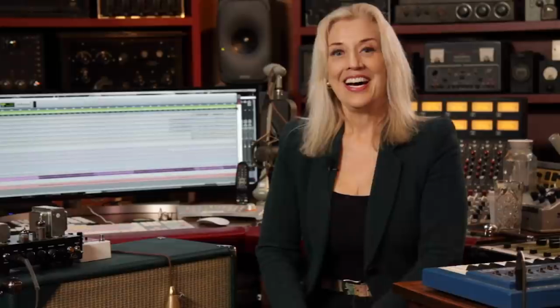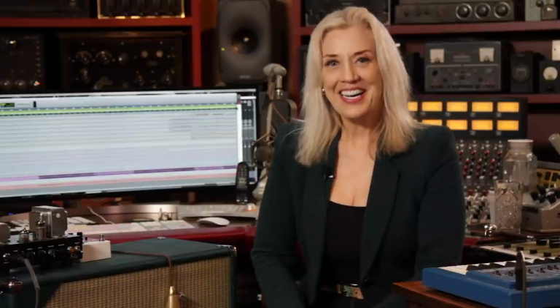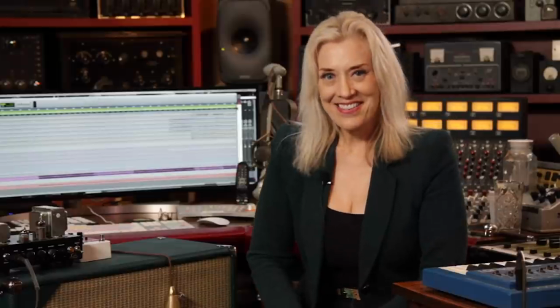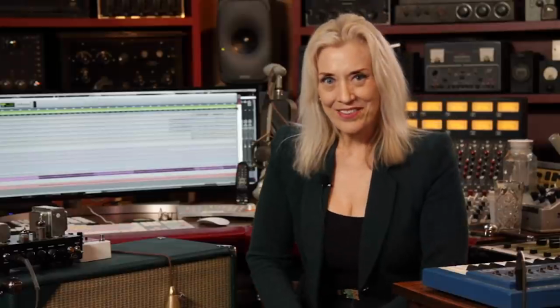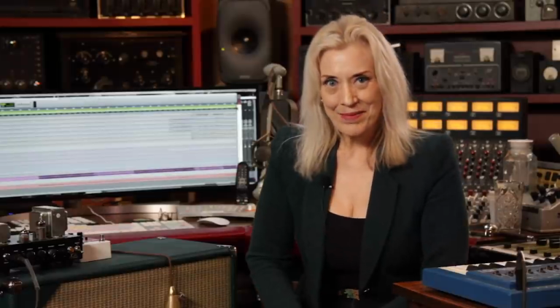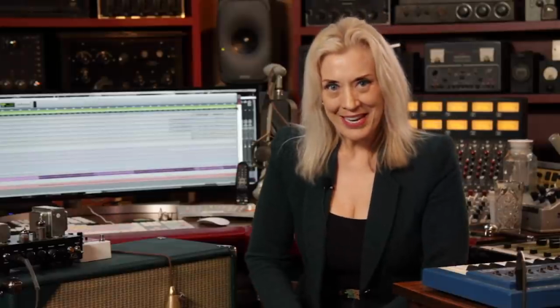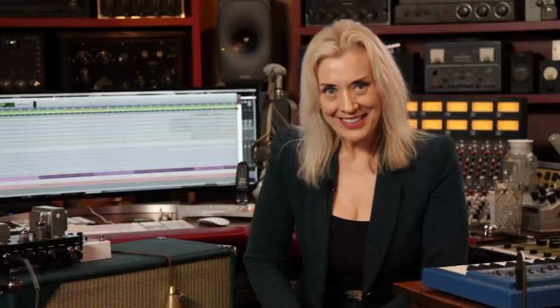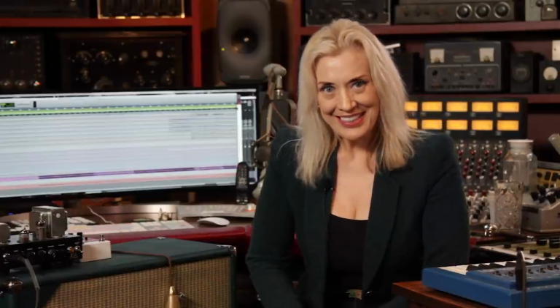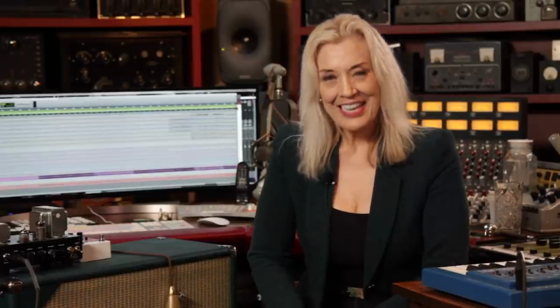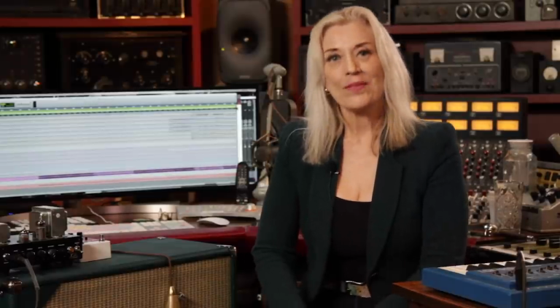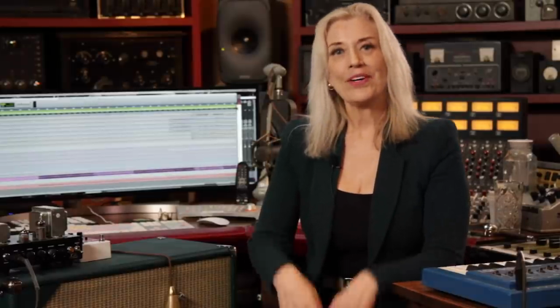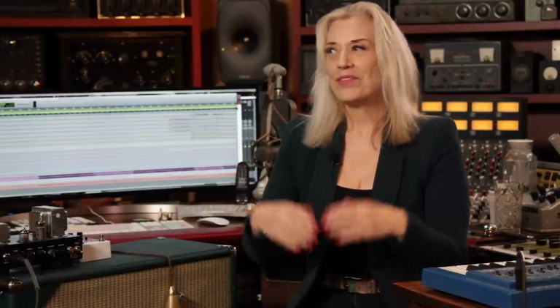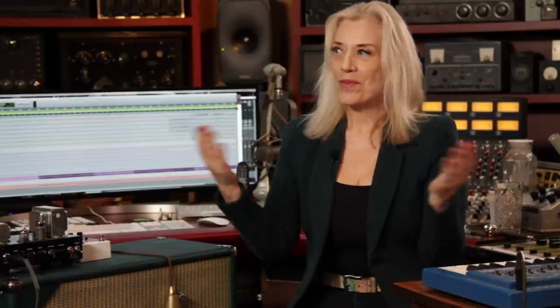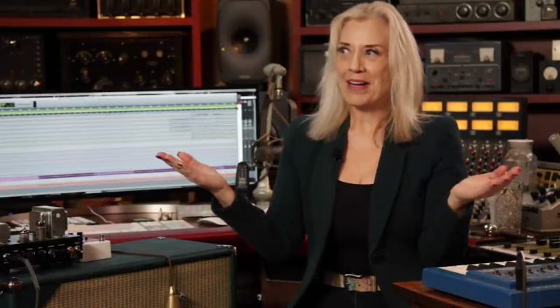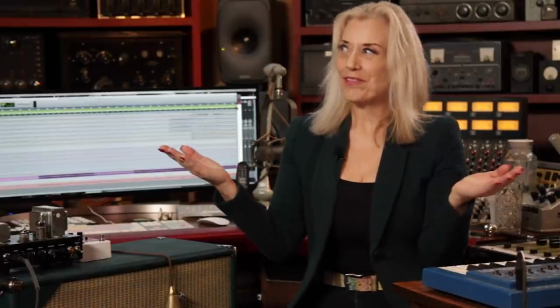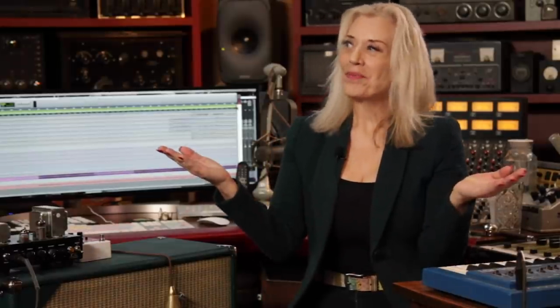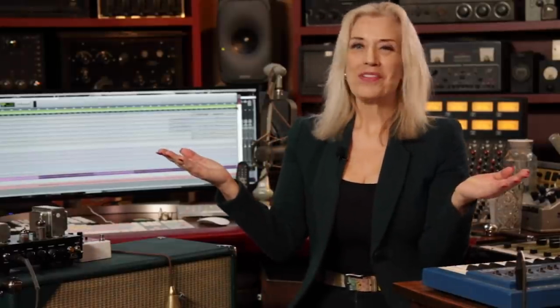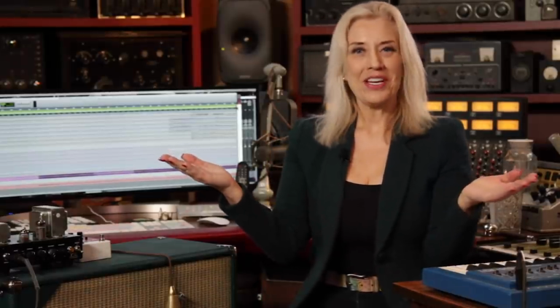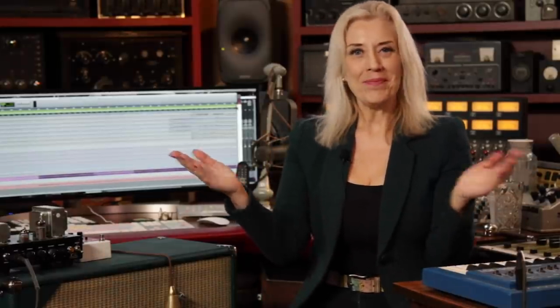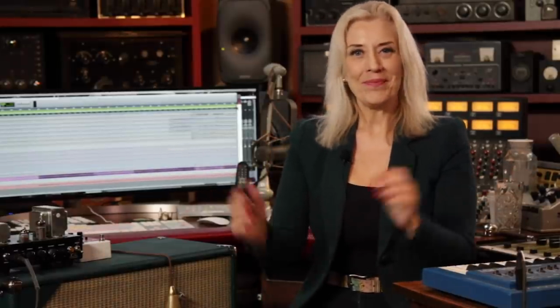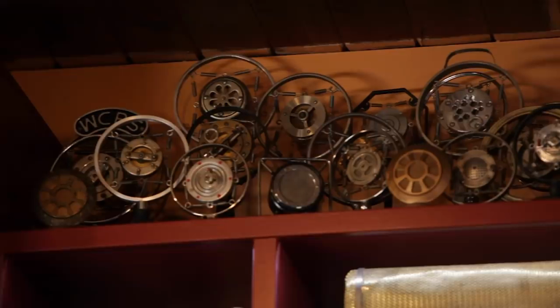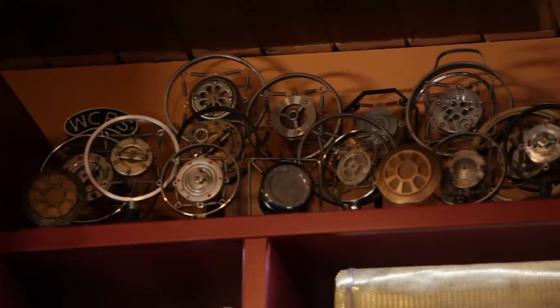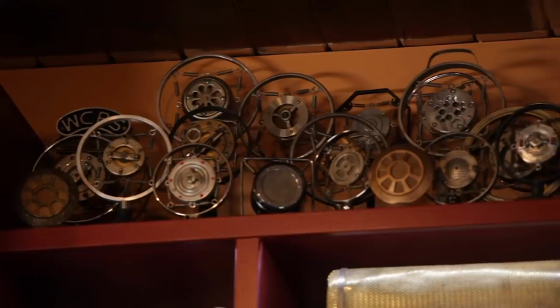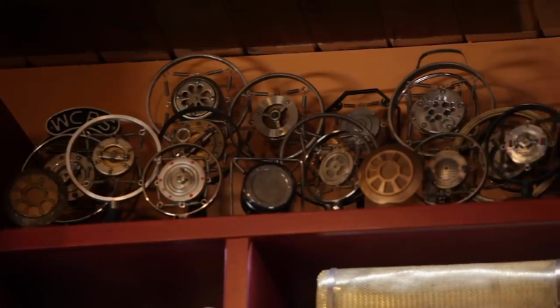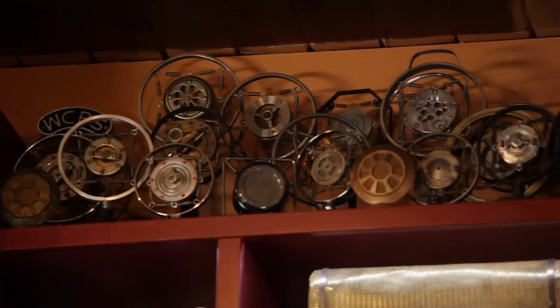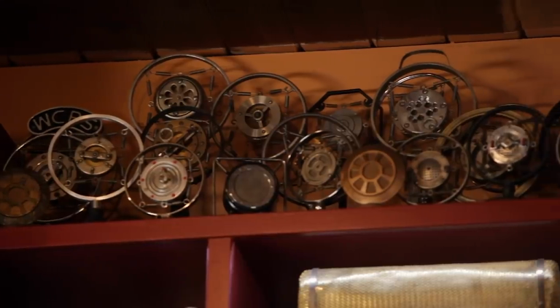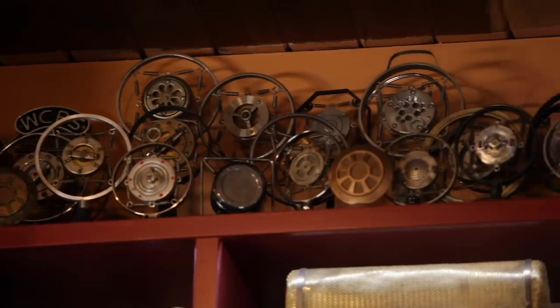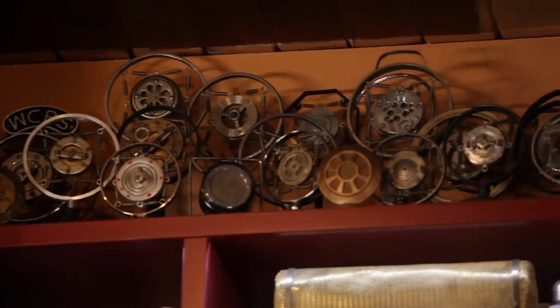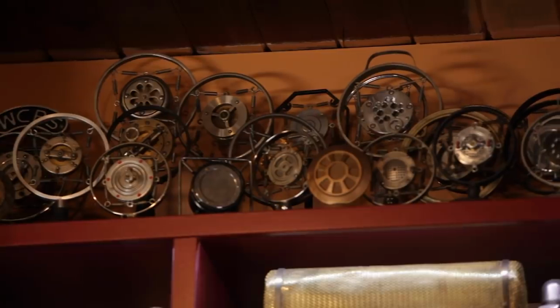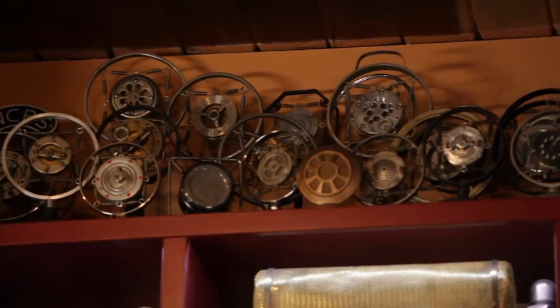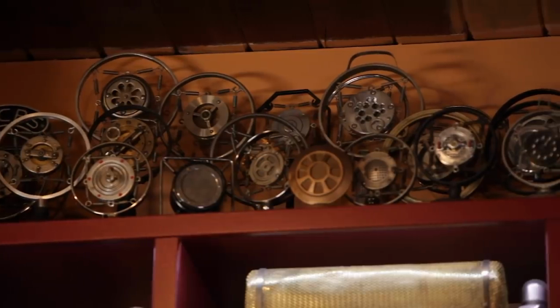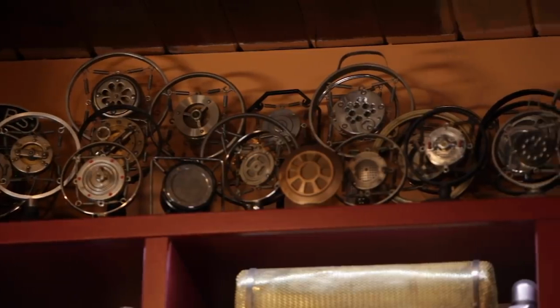Hi, it's Sylvia Massey. Welcome to the Microphone Museum. Today, we're experimenting with sound.